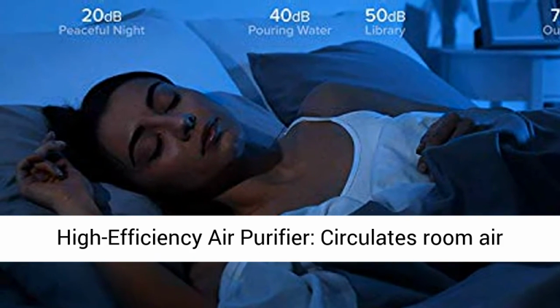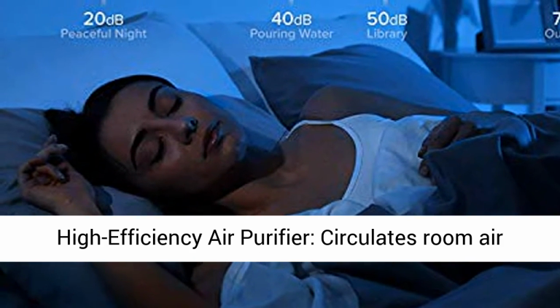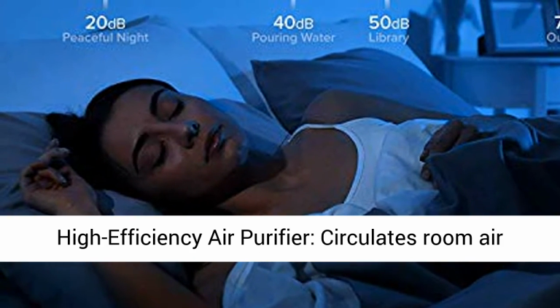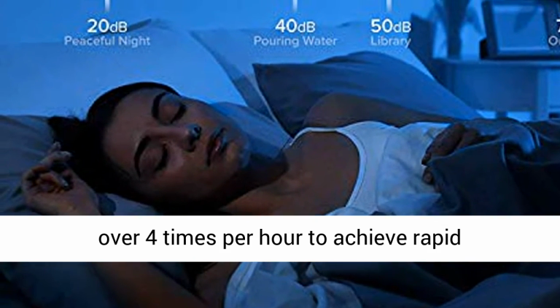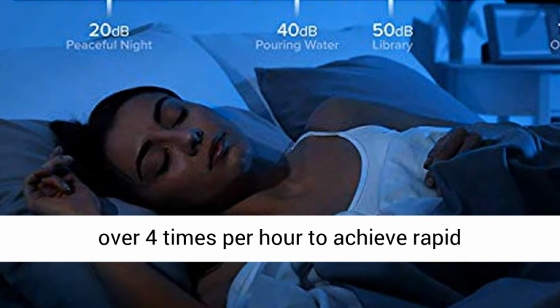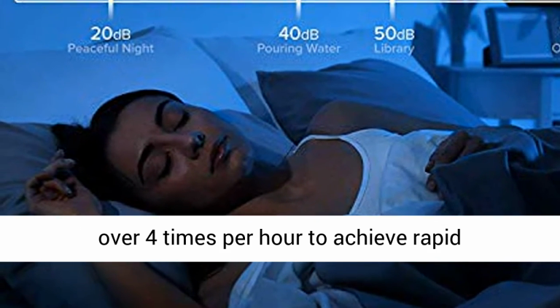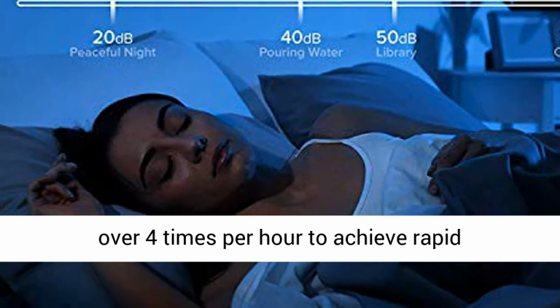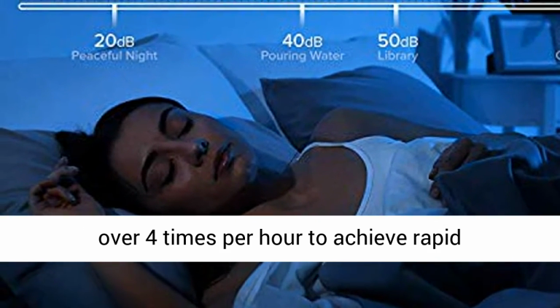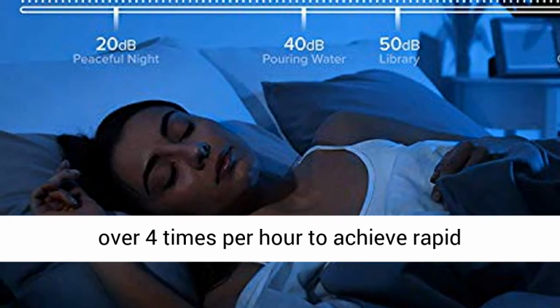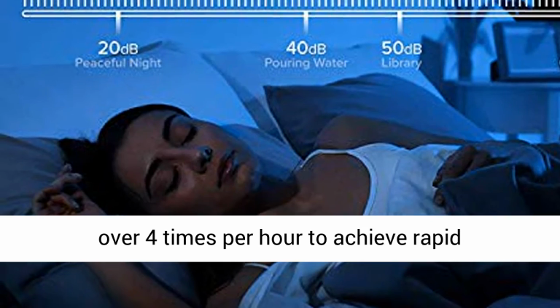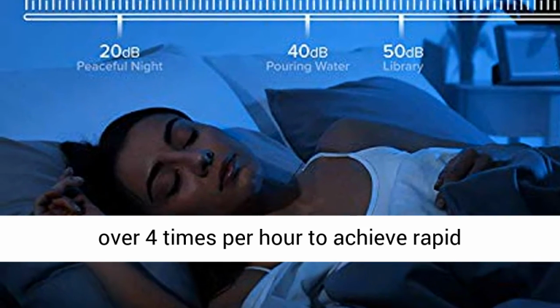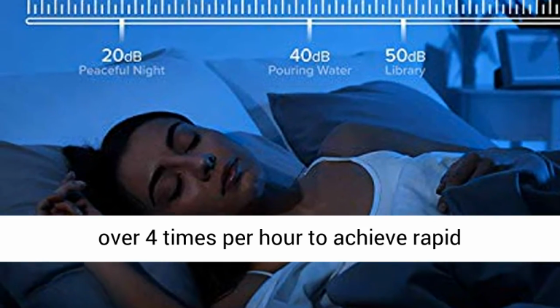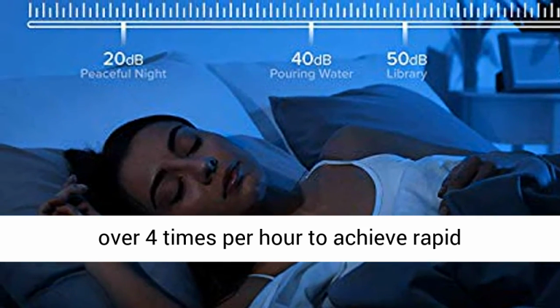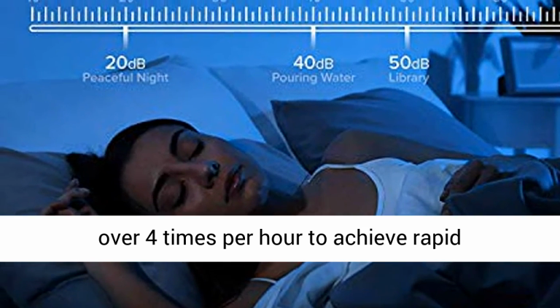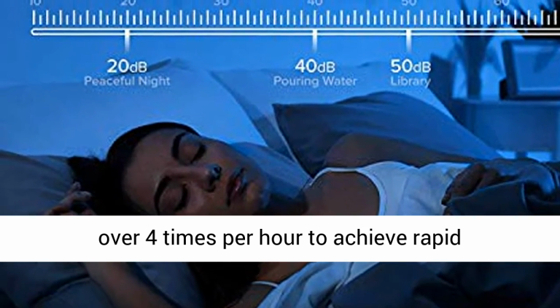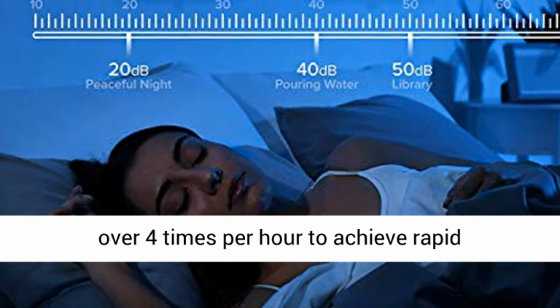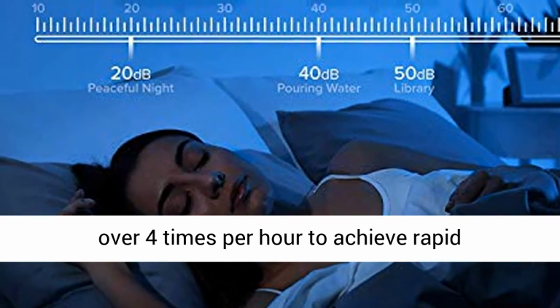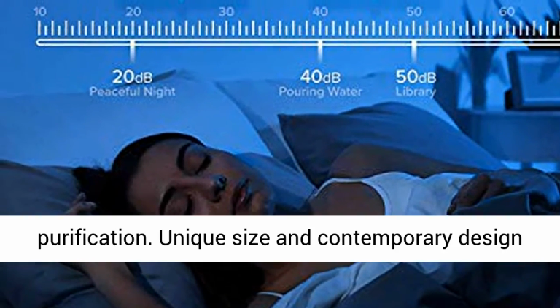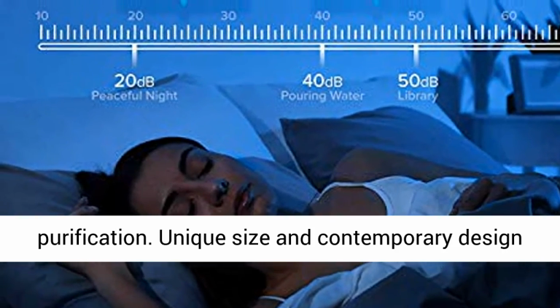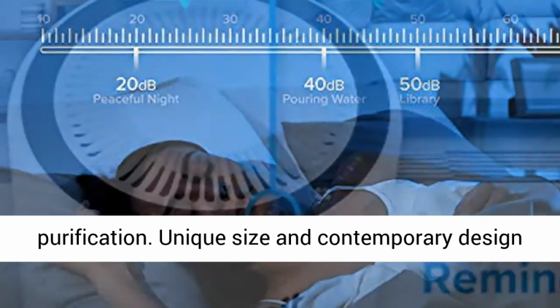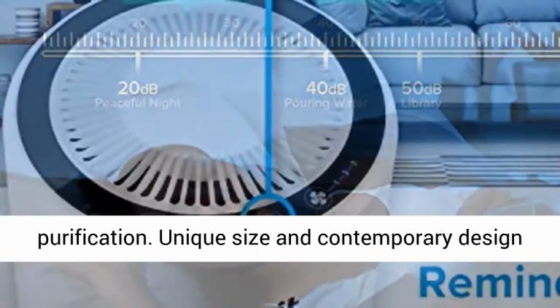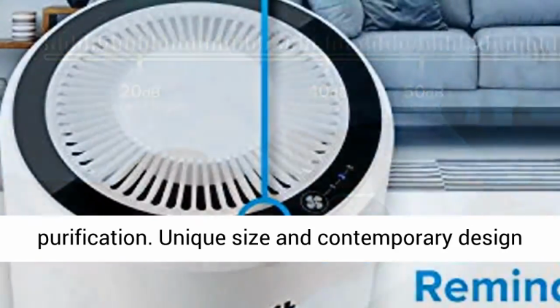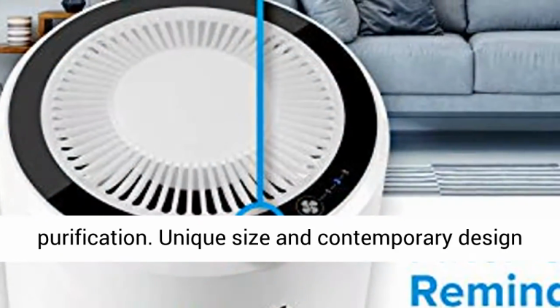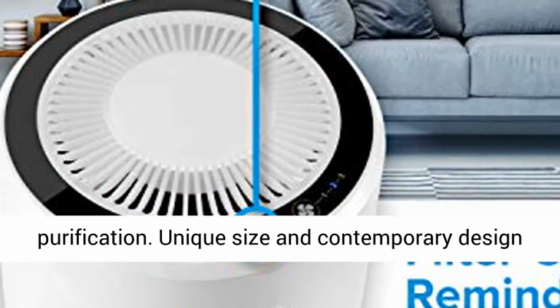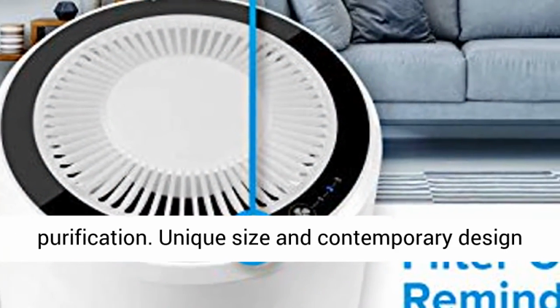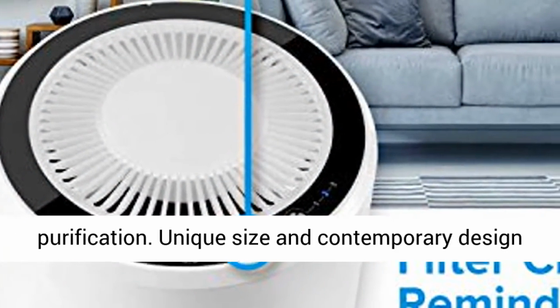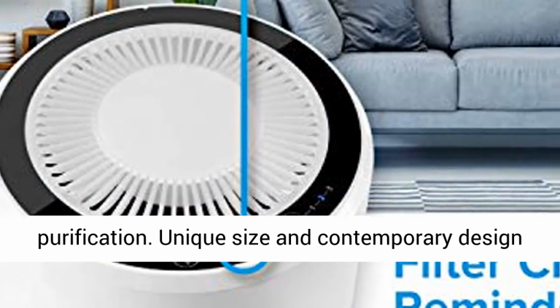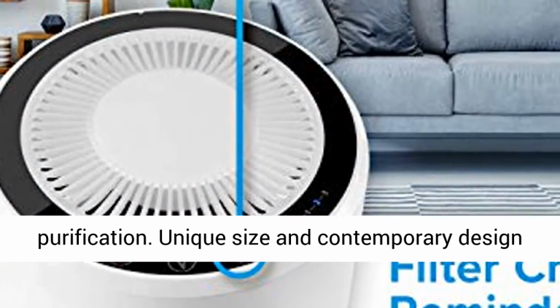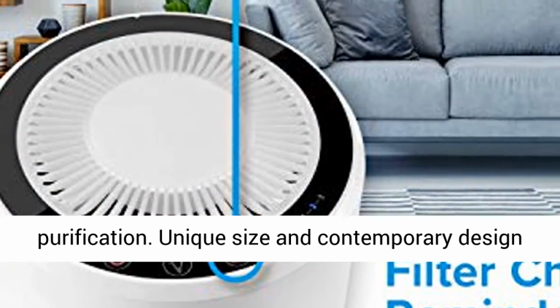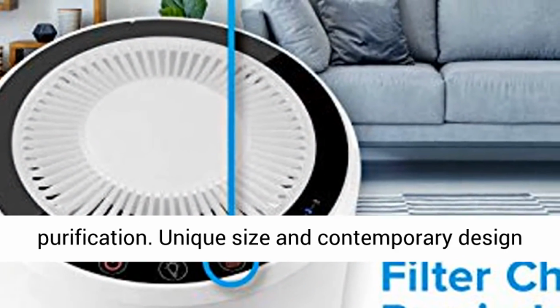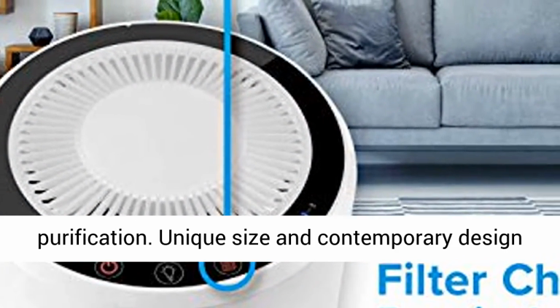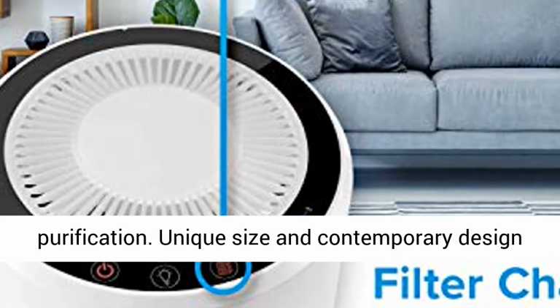High-efficiency air purifier circulates room air over four times per hour to achieve rapid purification.